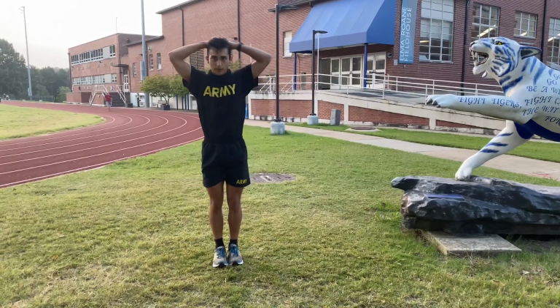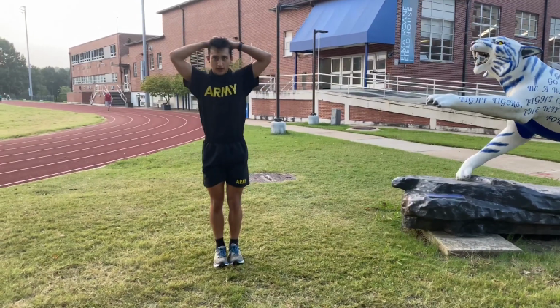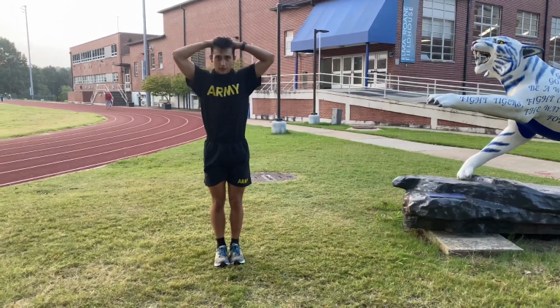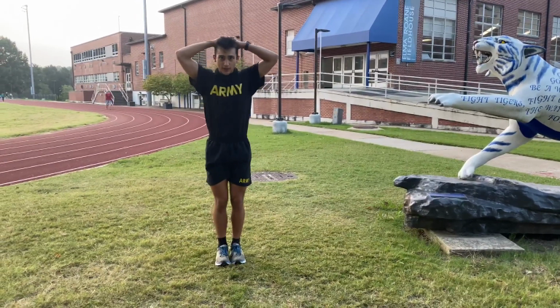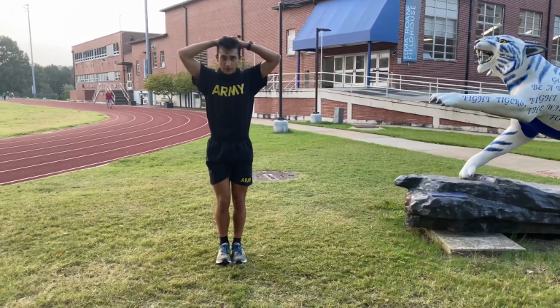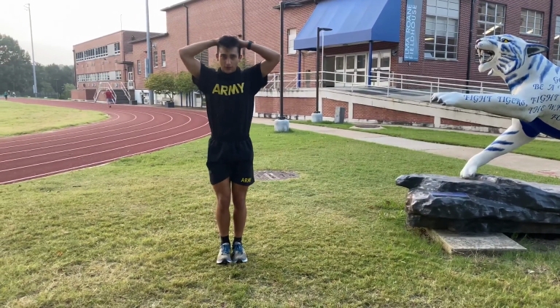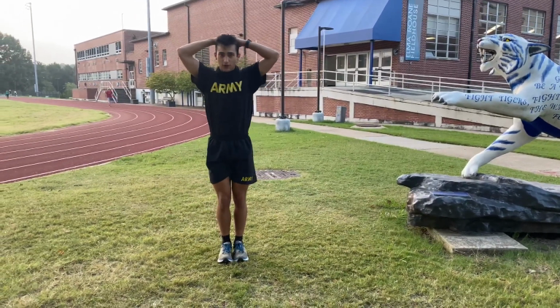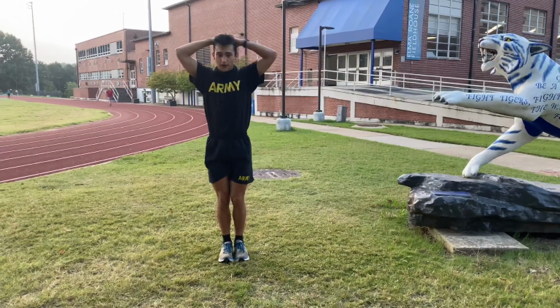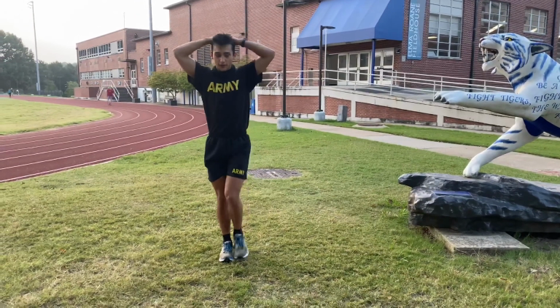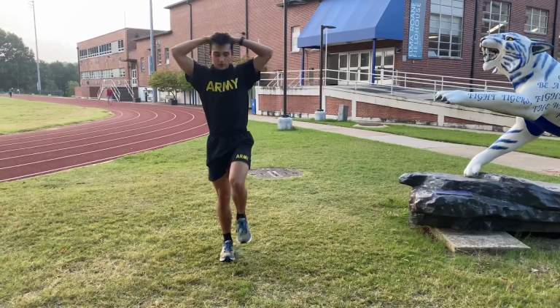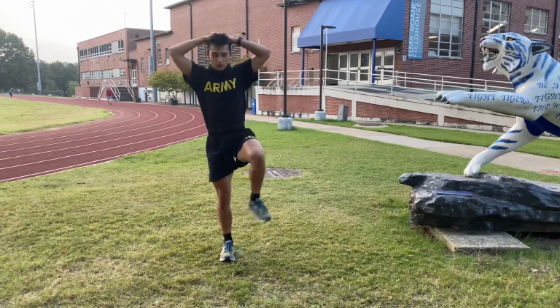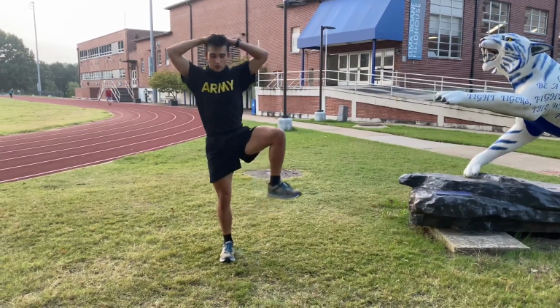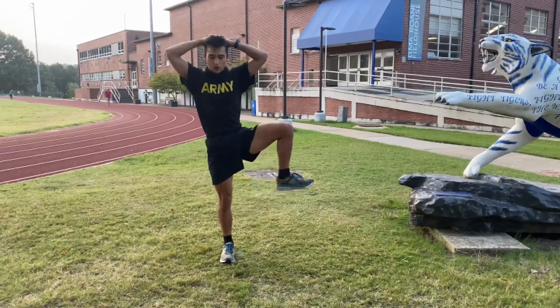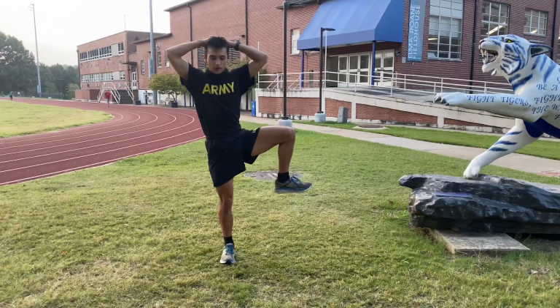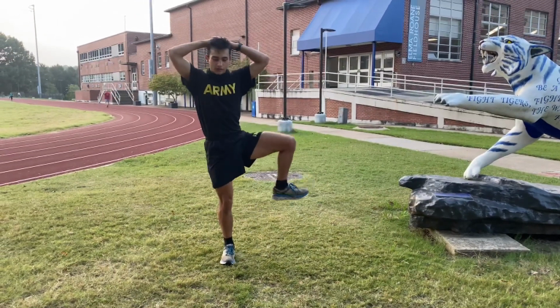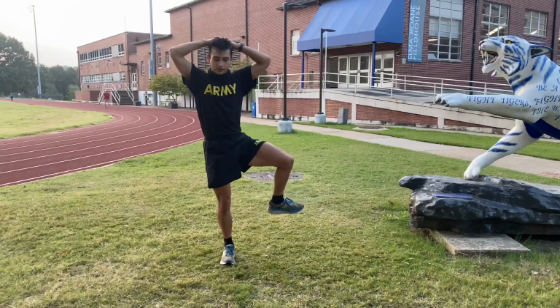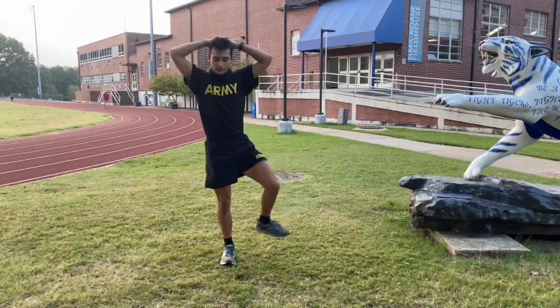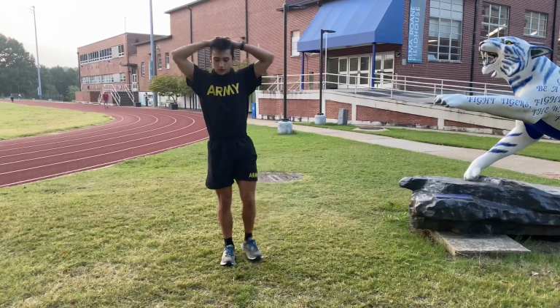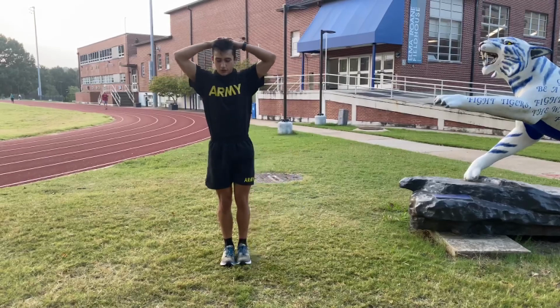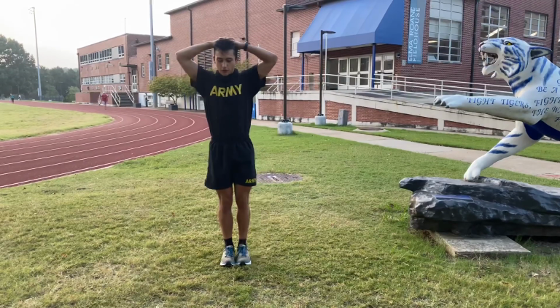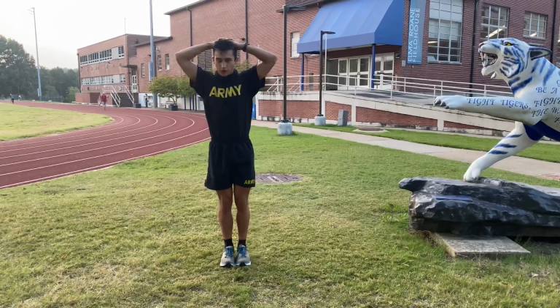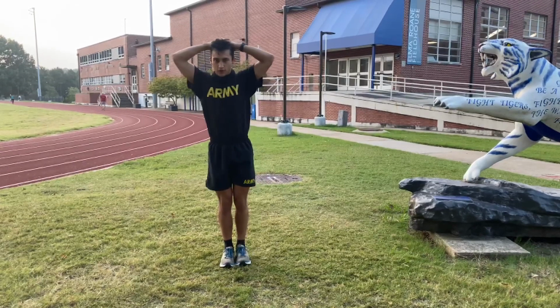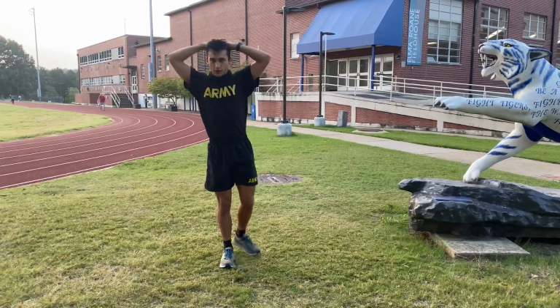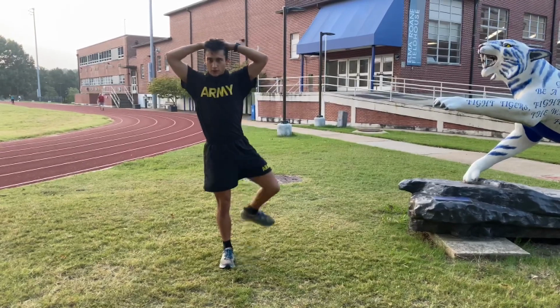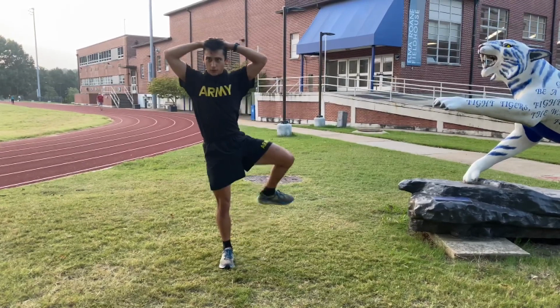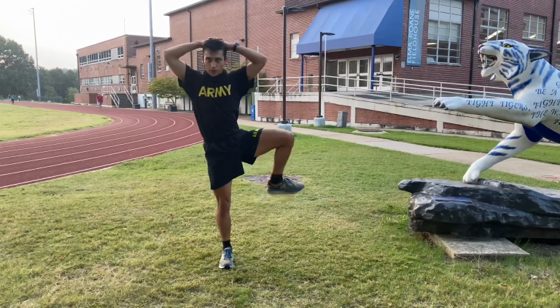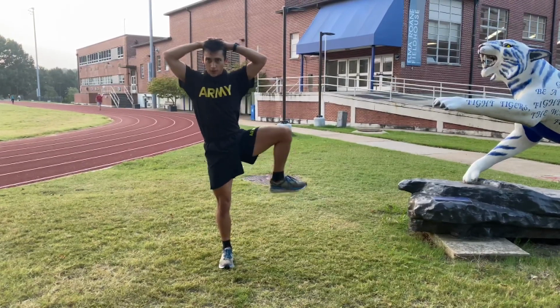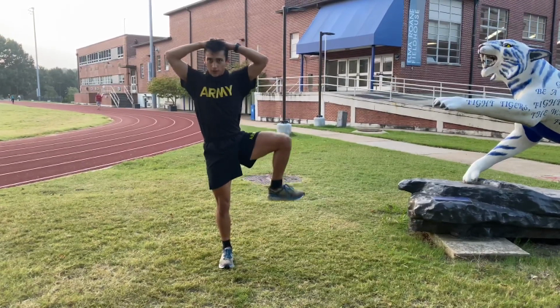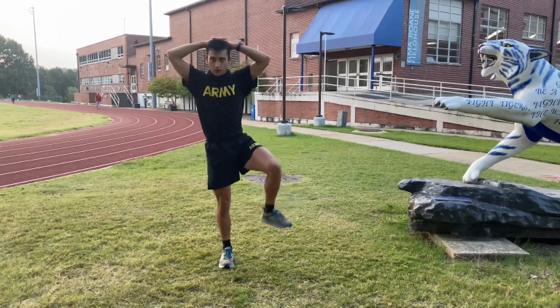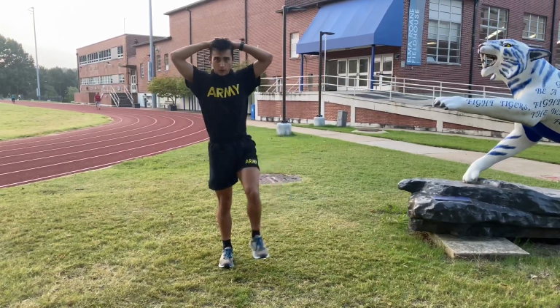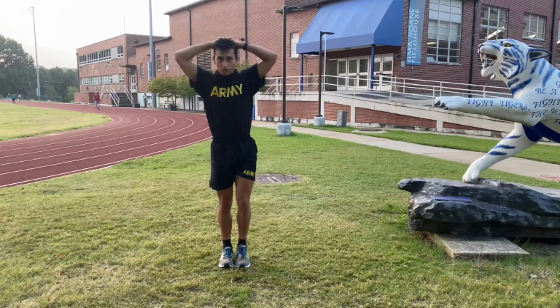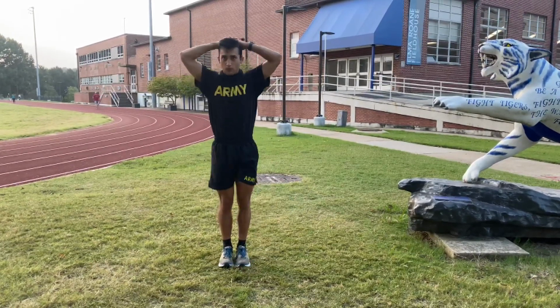And you're going to do the same thing with the other leg. One, two, three, one.